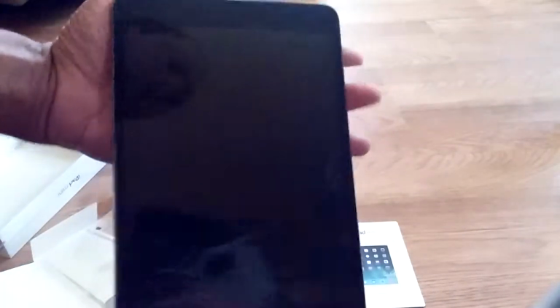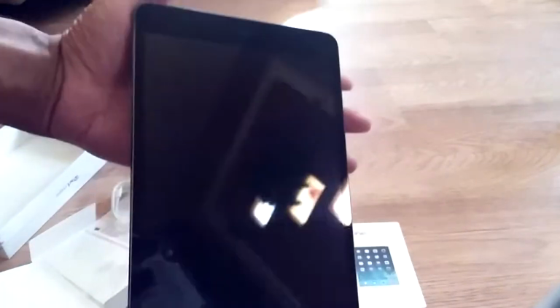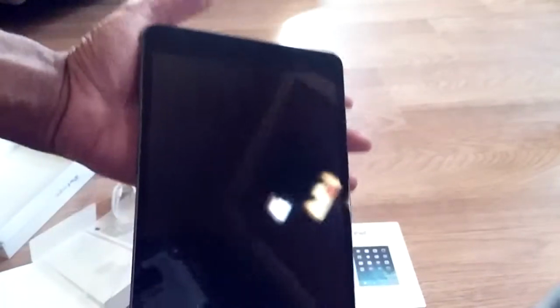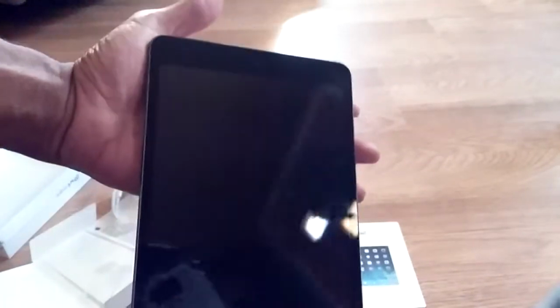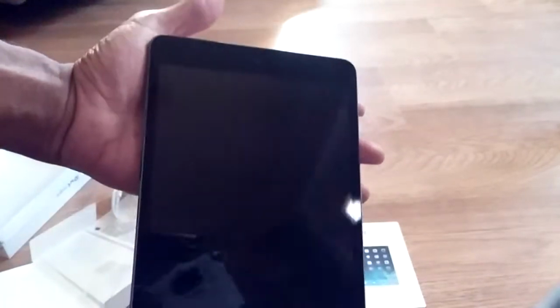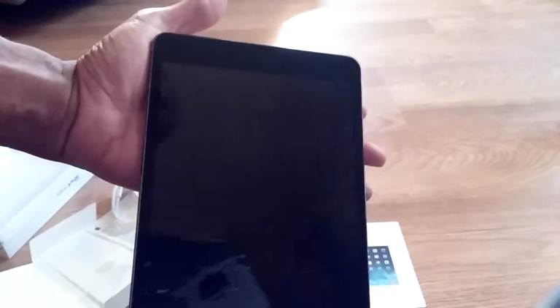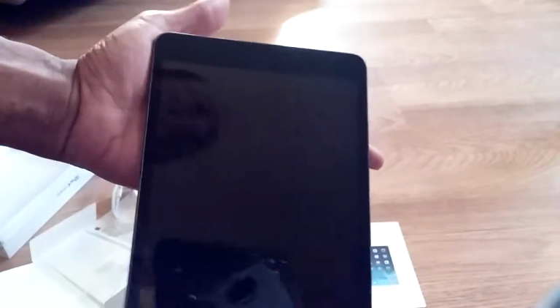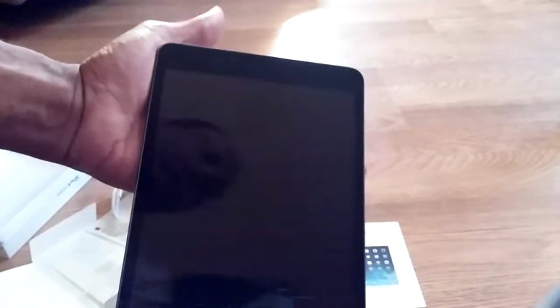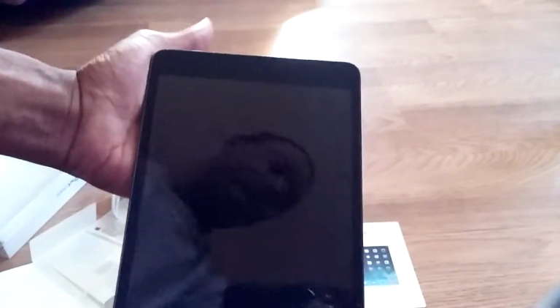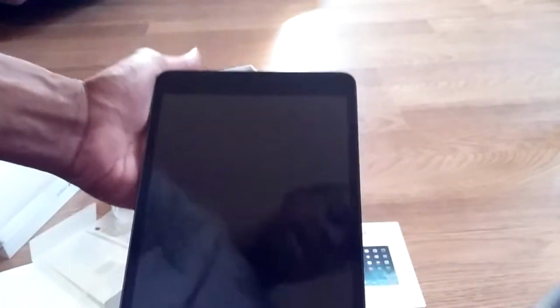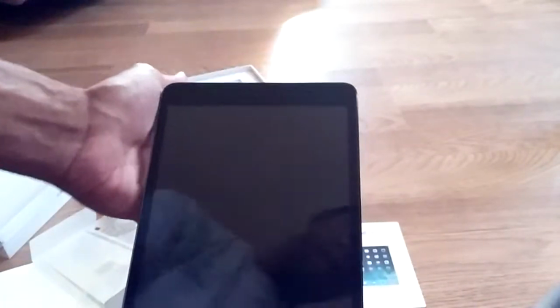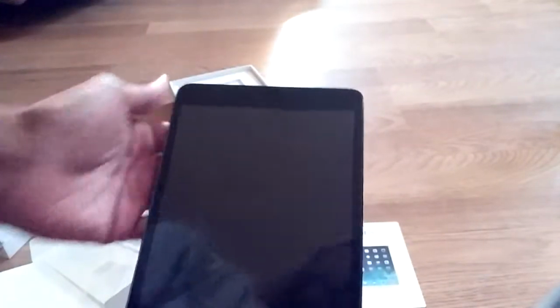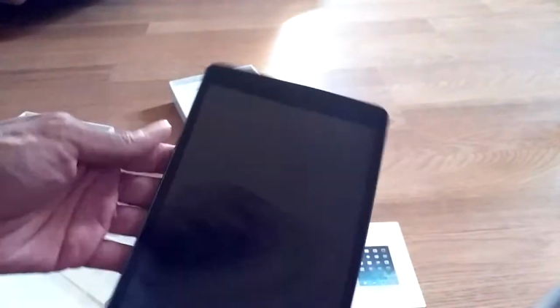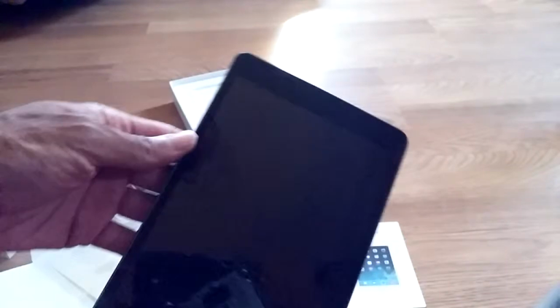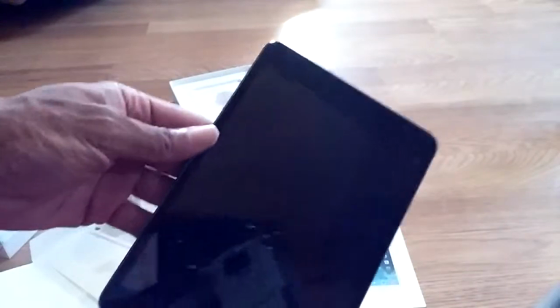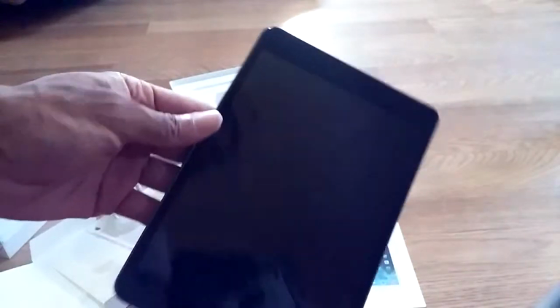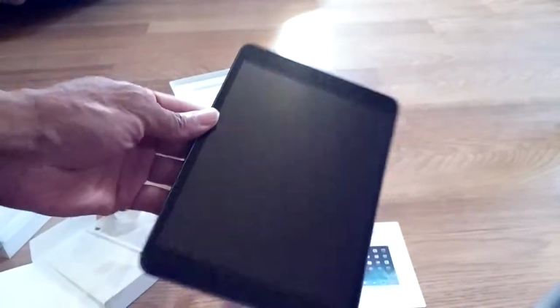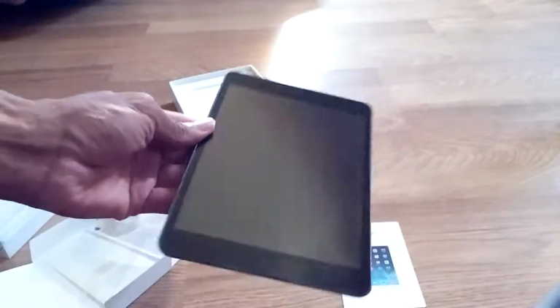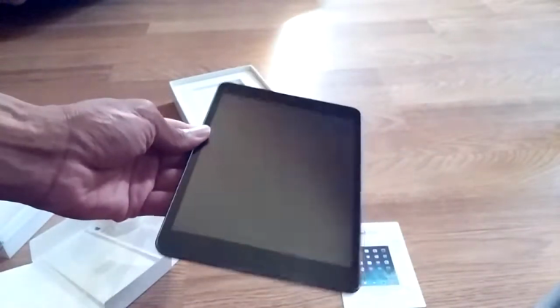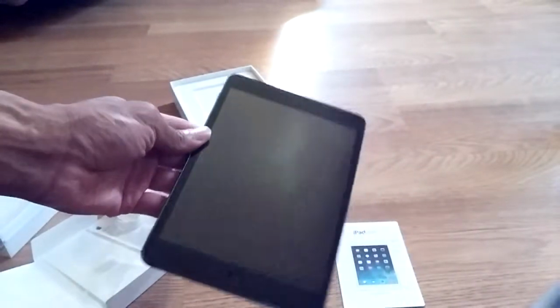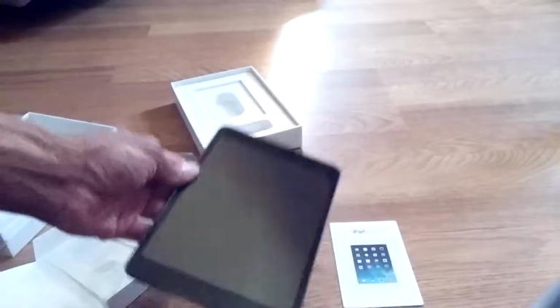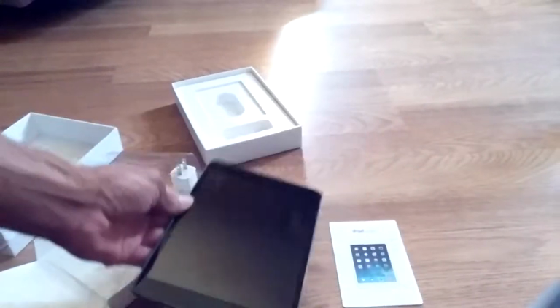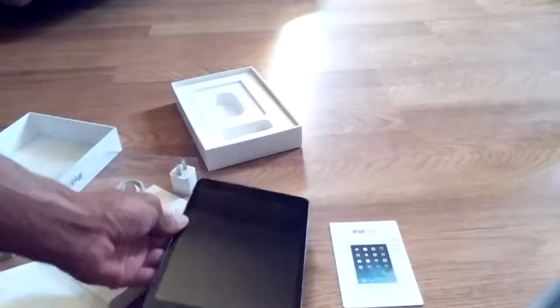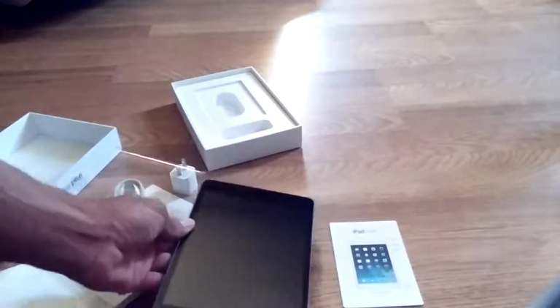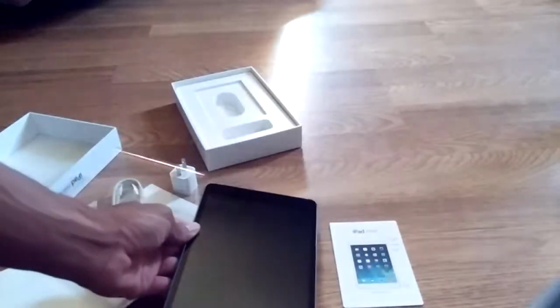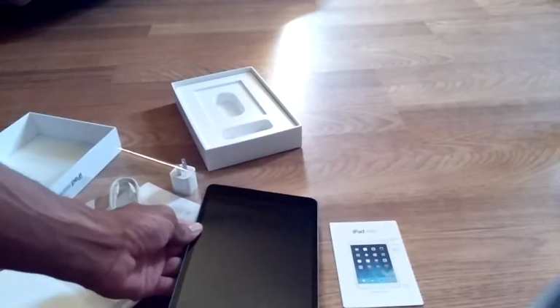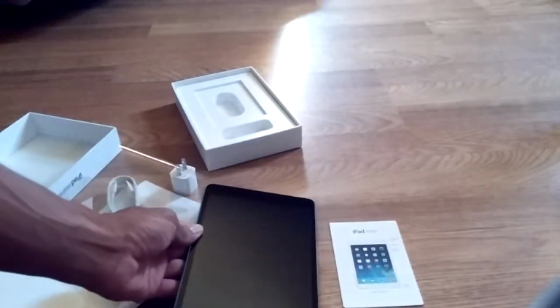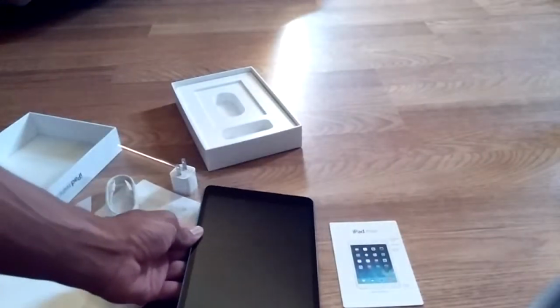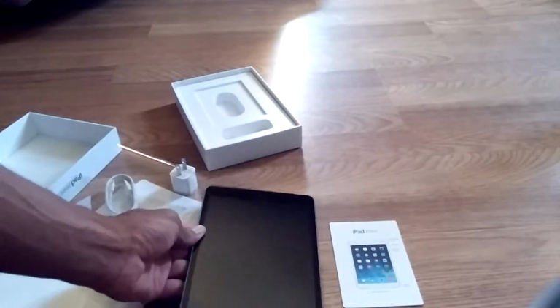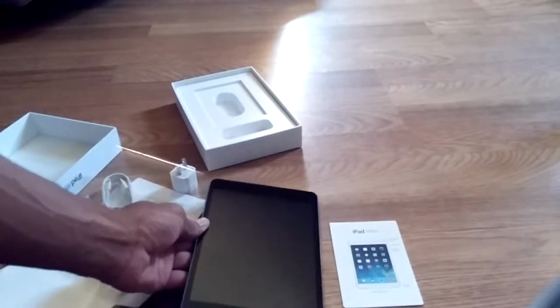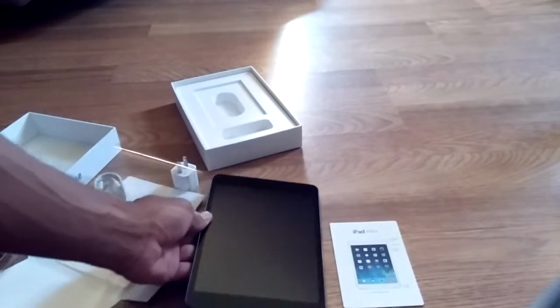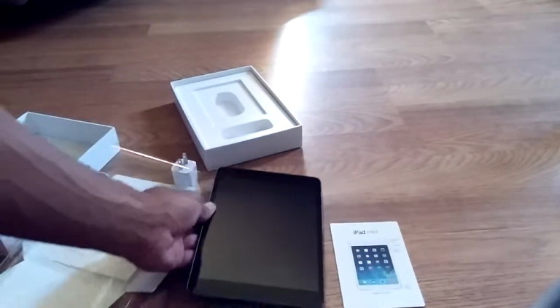There you guys have it — iPad mini unboxed!